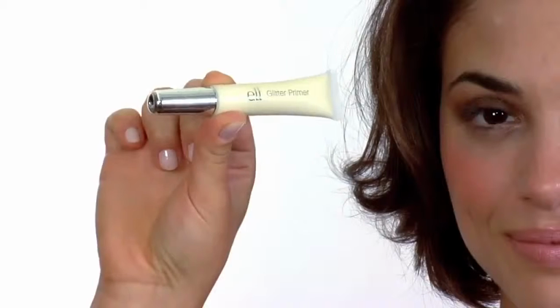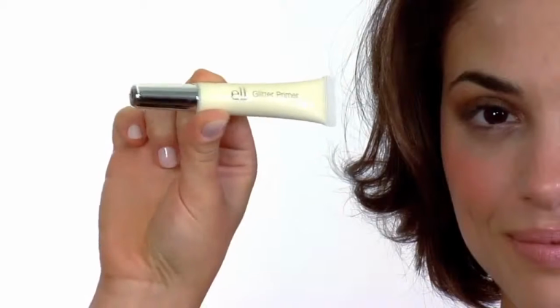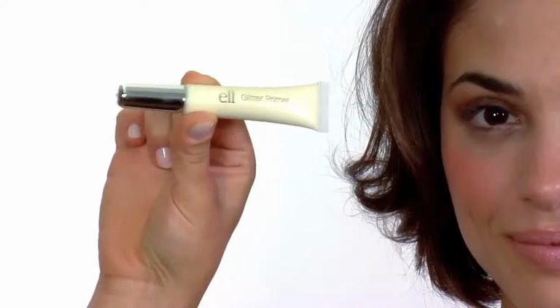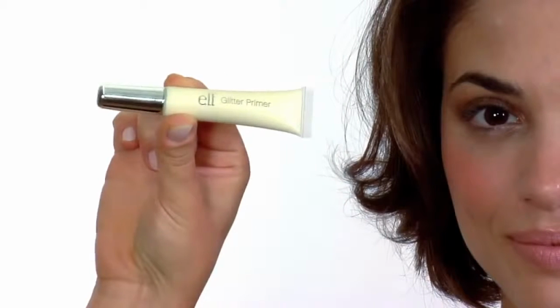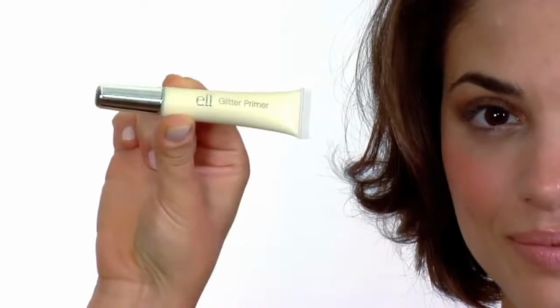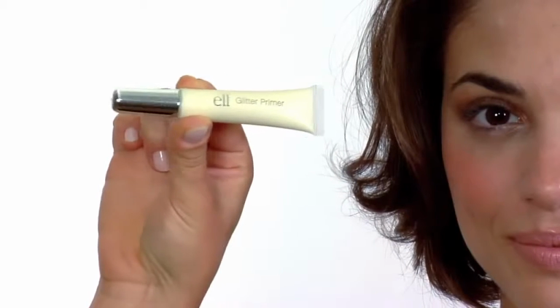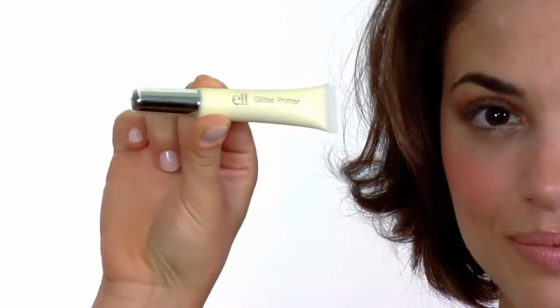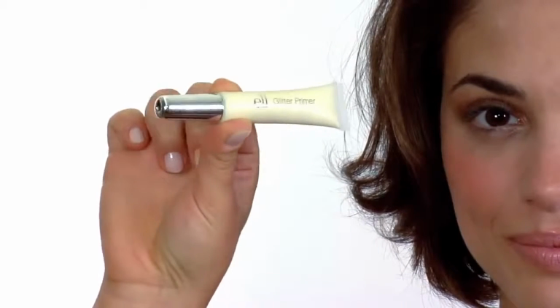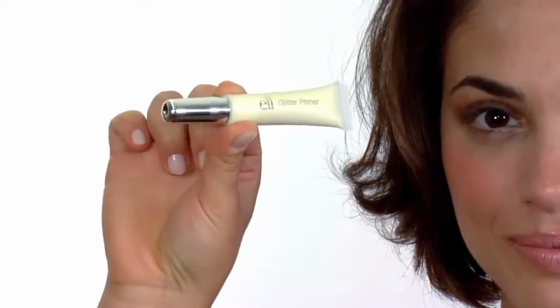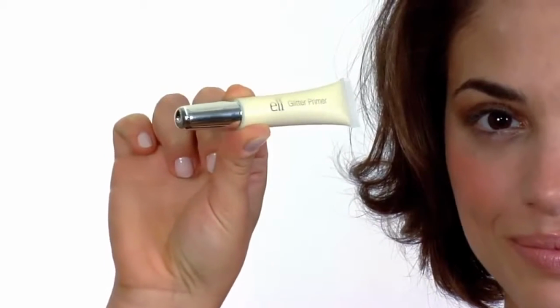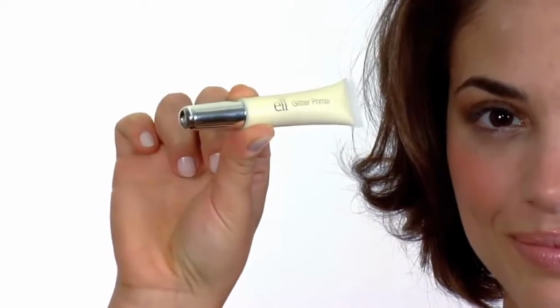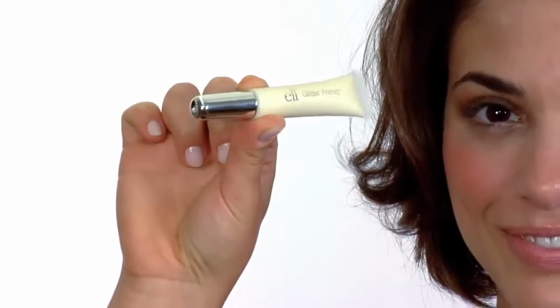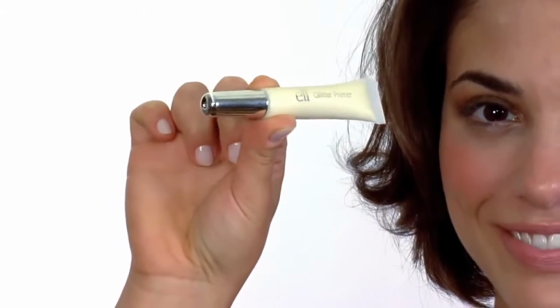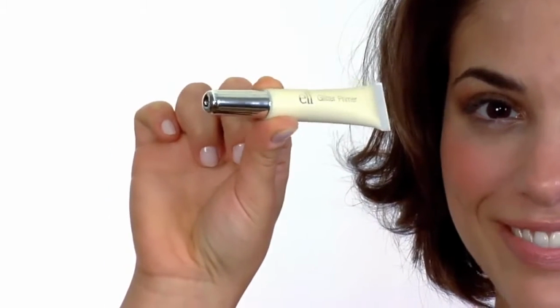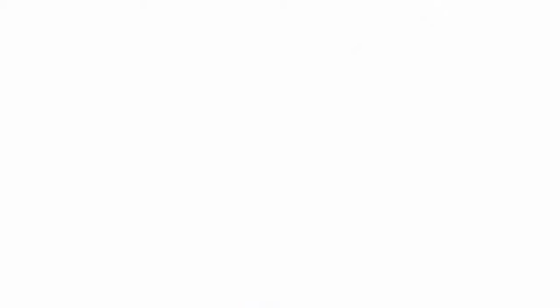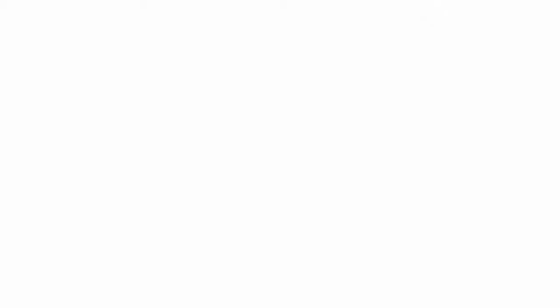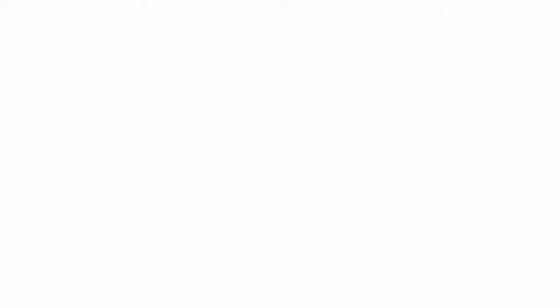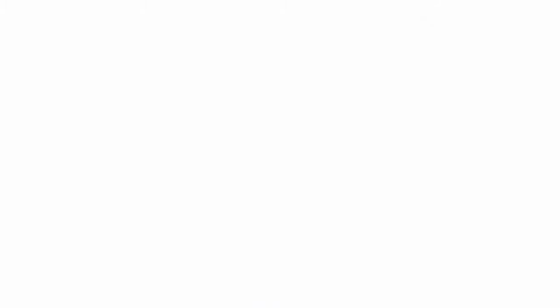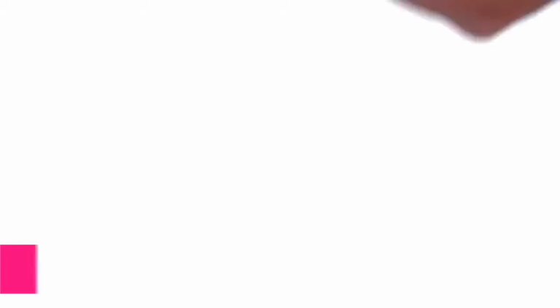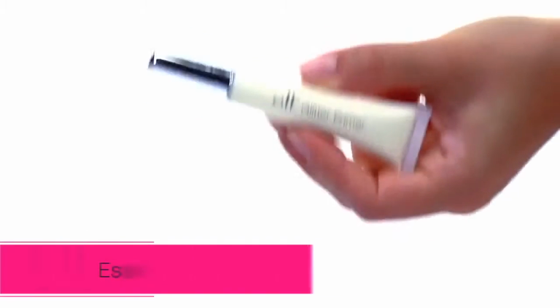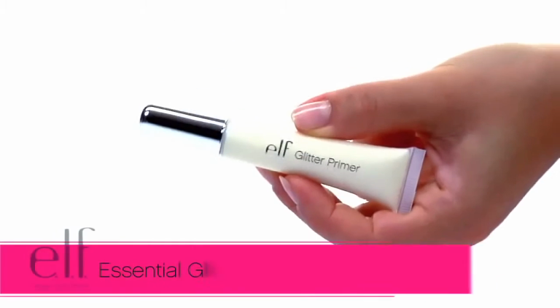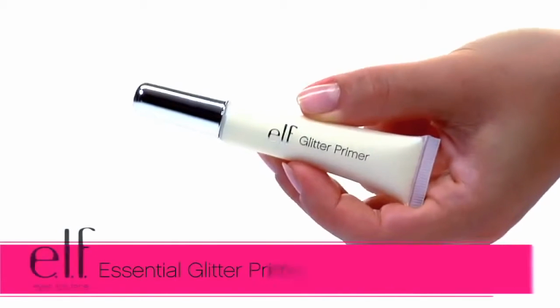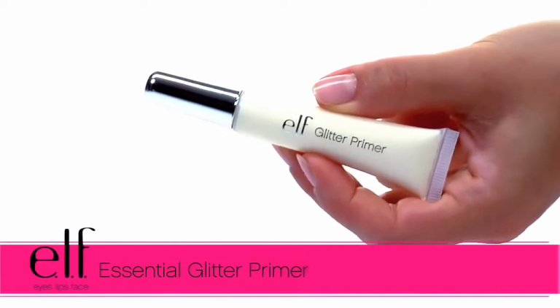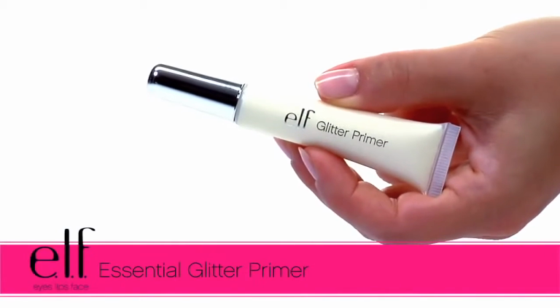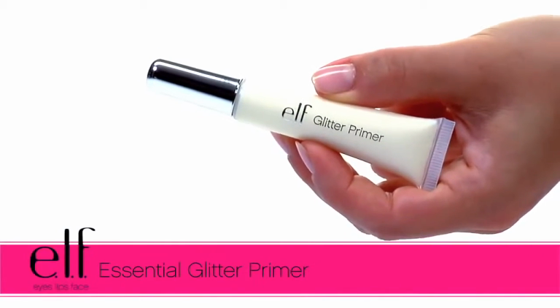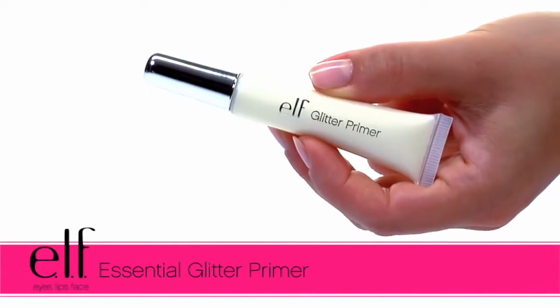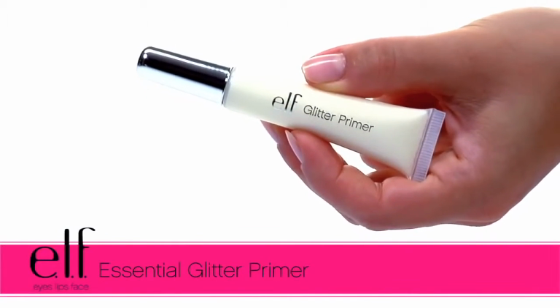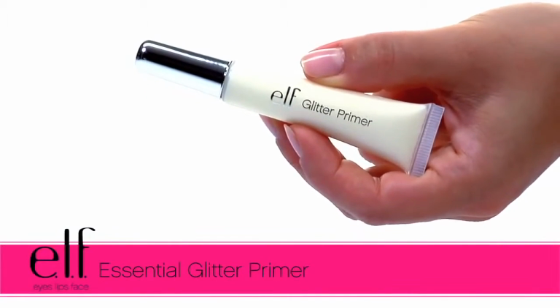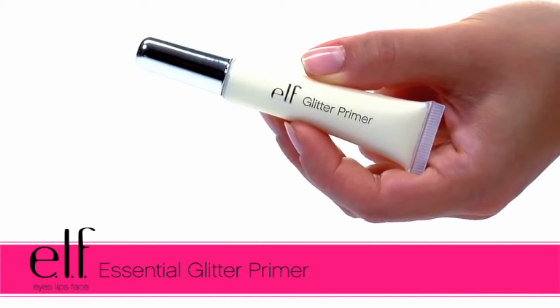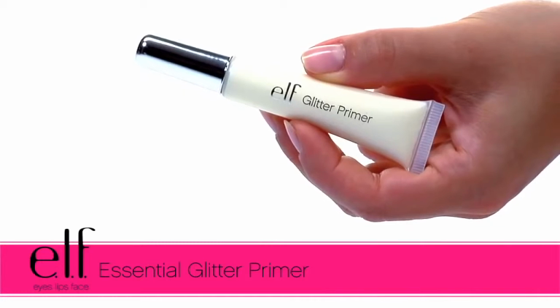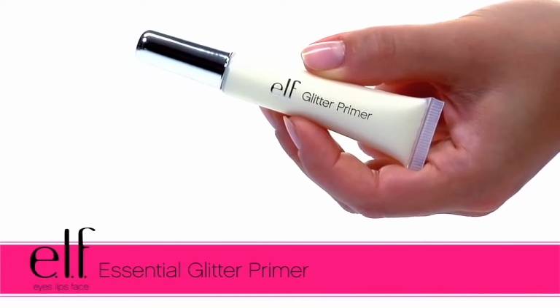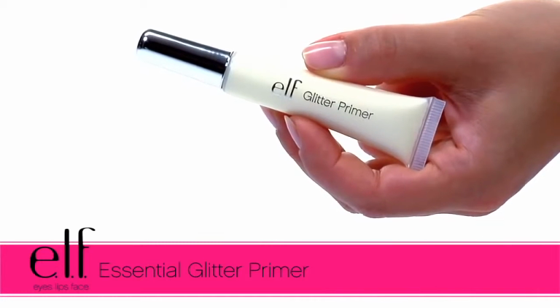Hey guys, Achelle here for e.l.f. Cosmetics. Let's check out the Essential Glitter Primer.